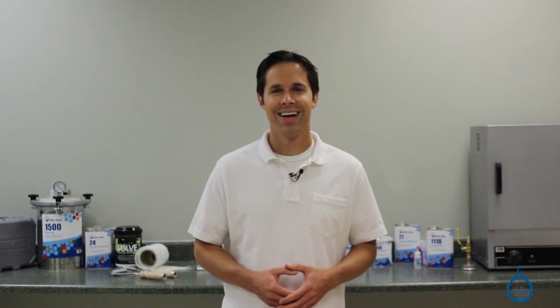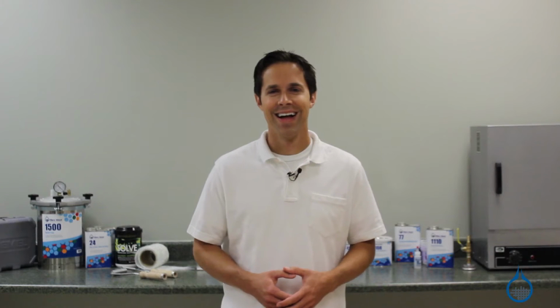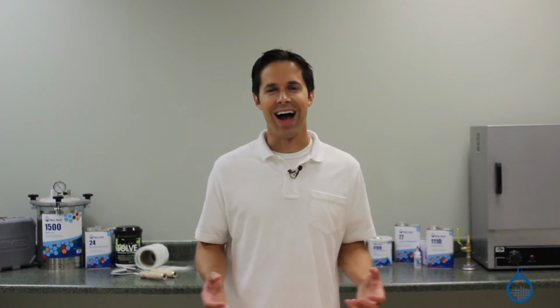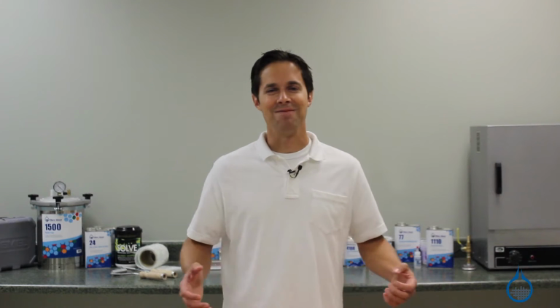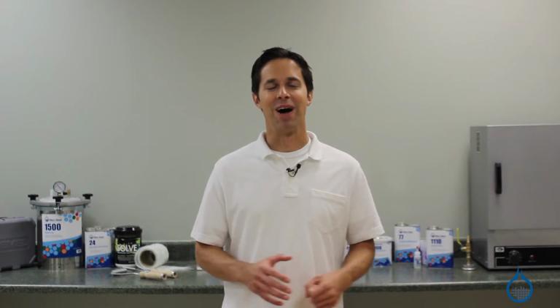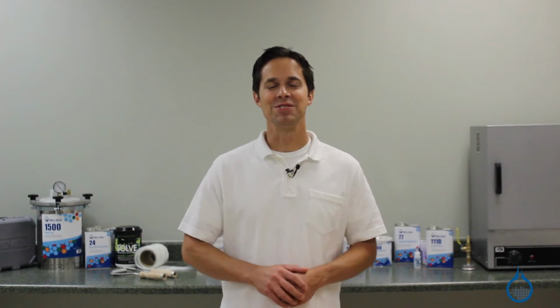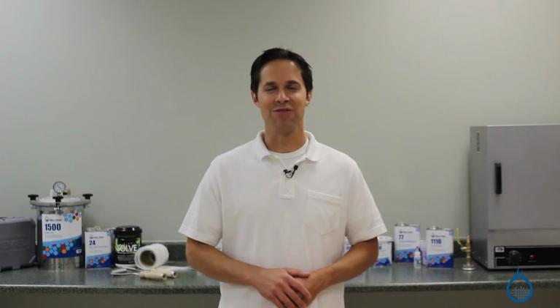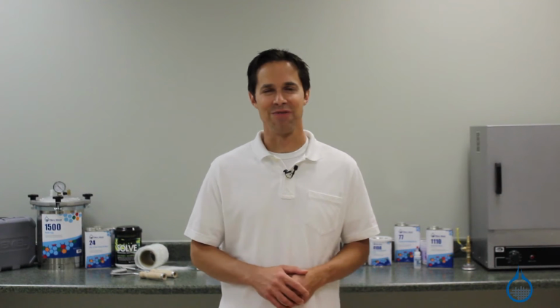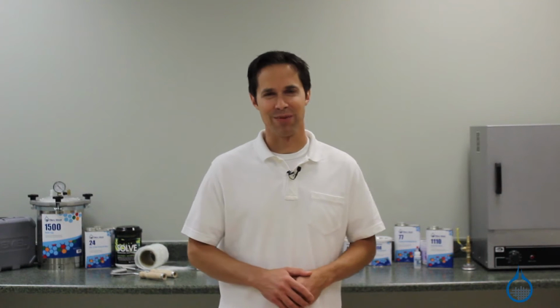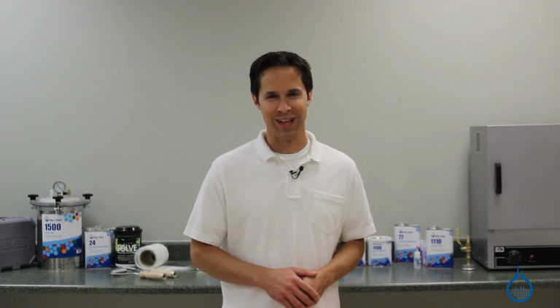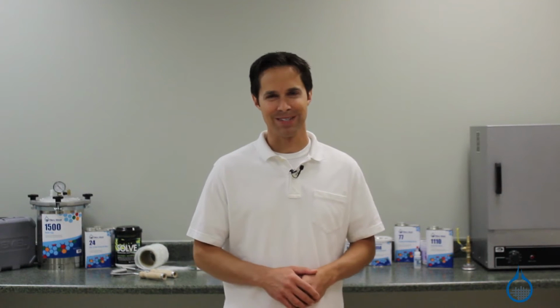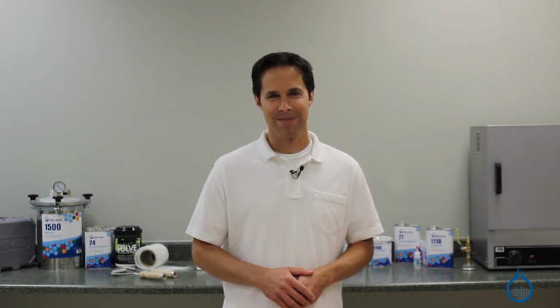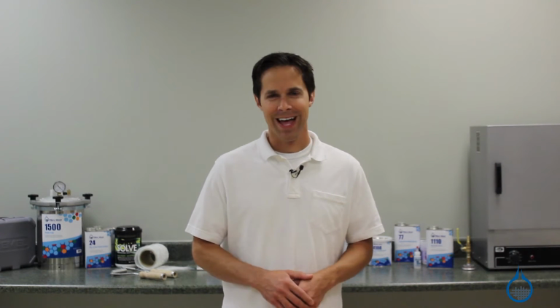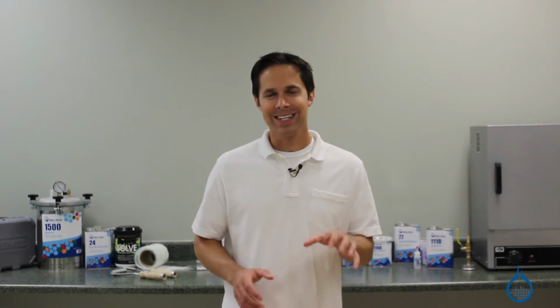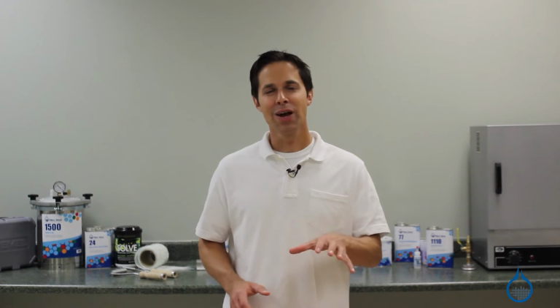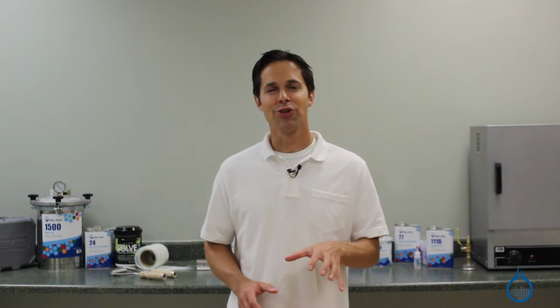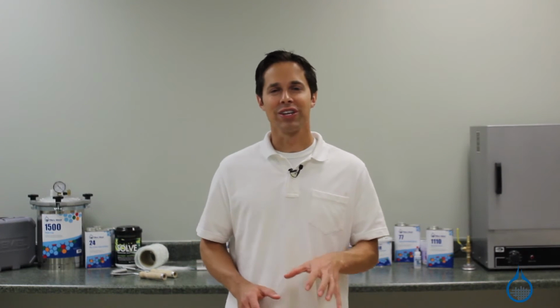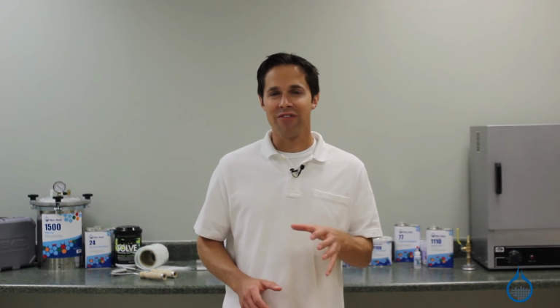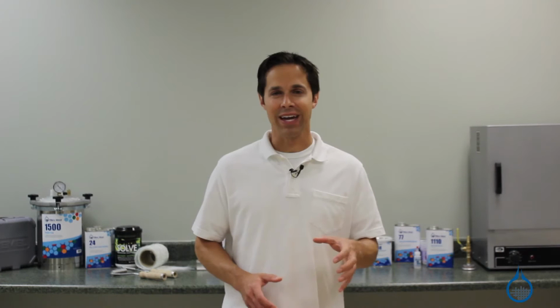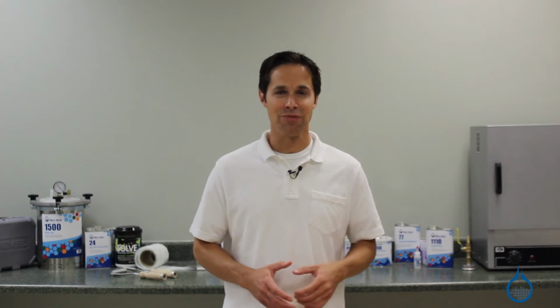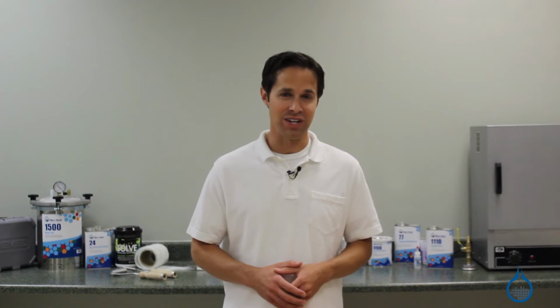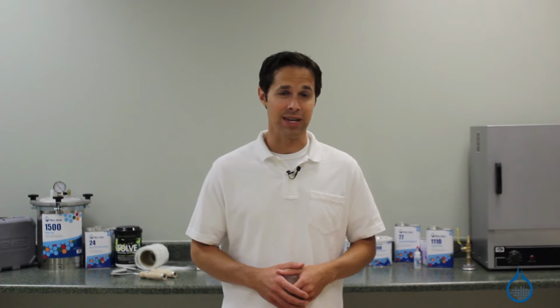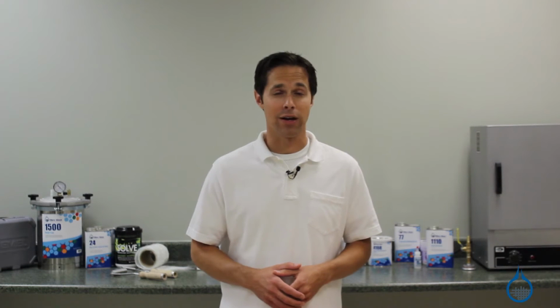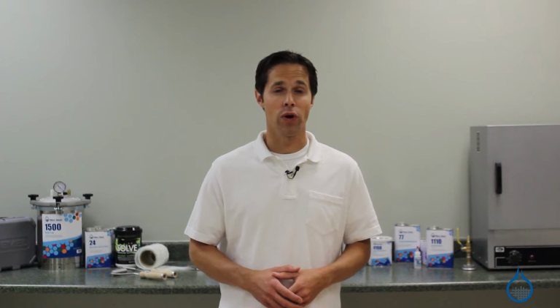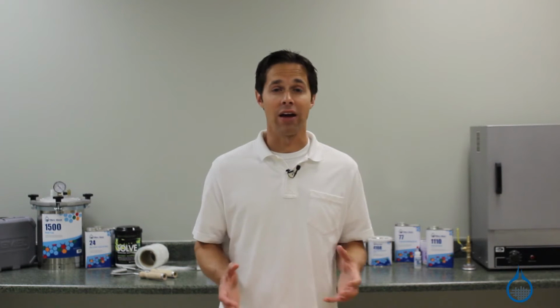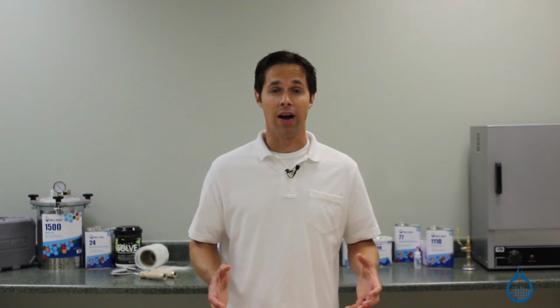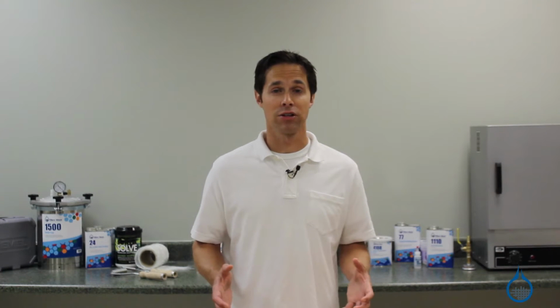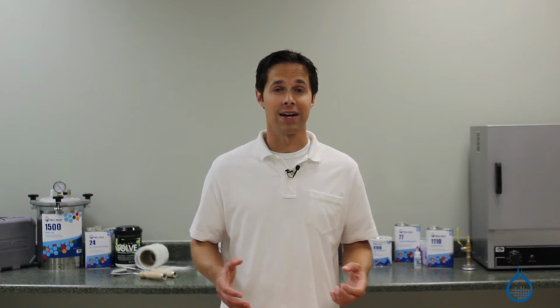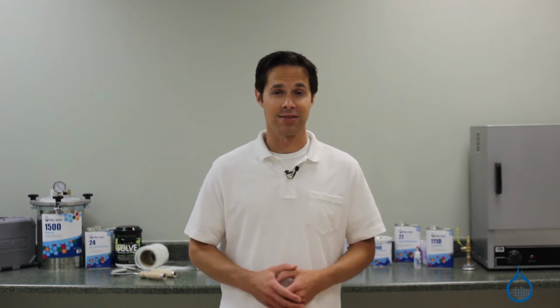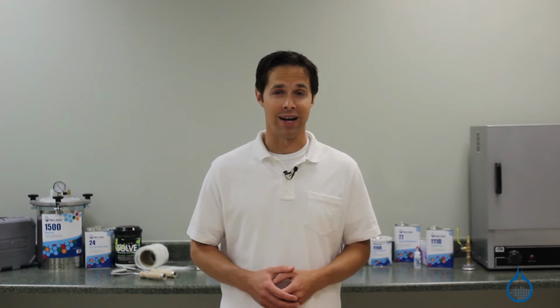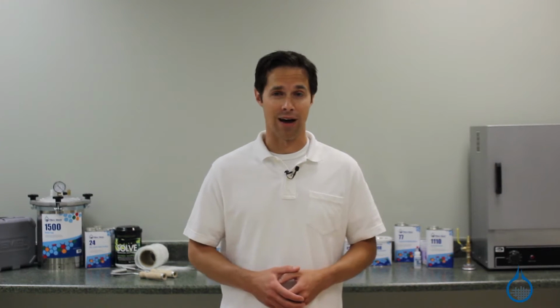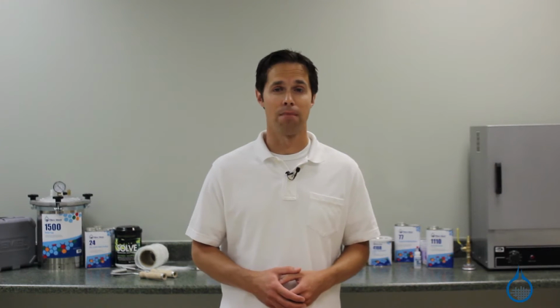Hi, I'm Steve from Fiberglast. Today we'll look at the vacuum fittings category at Fiberglast.com.